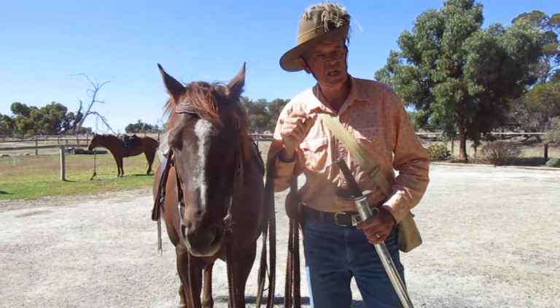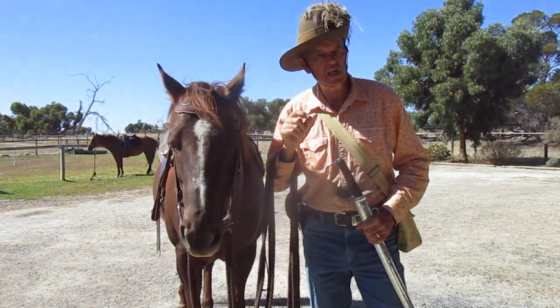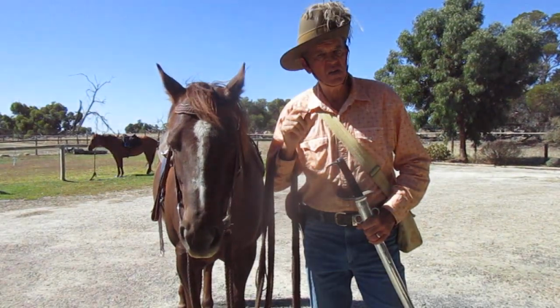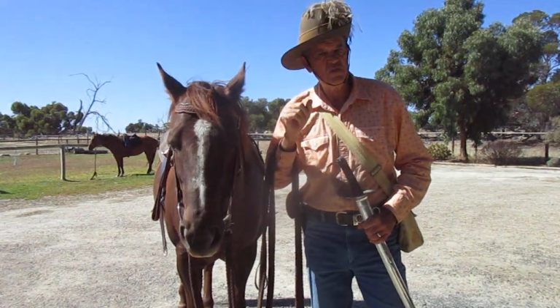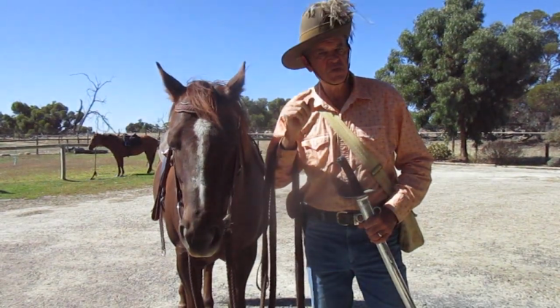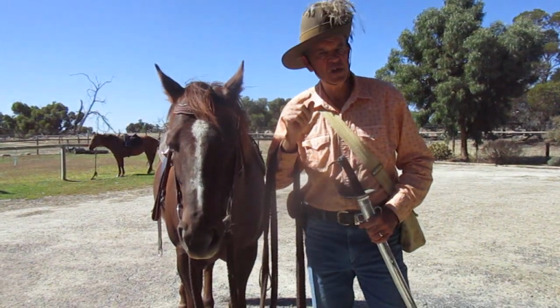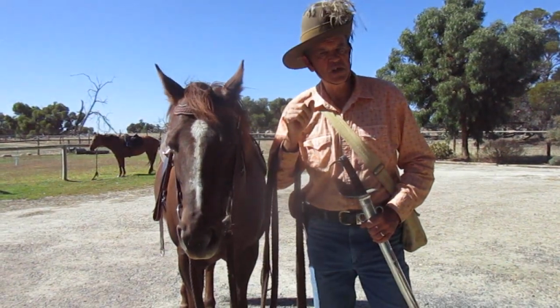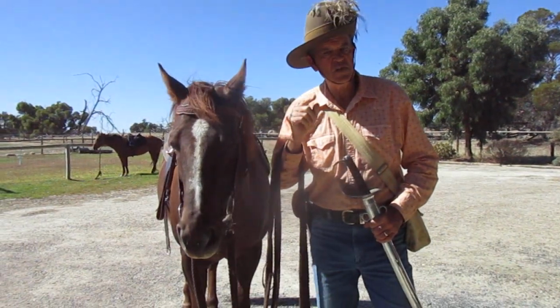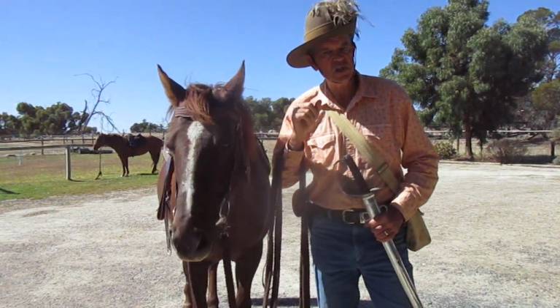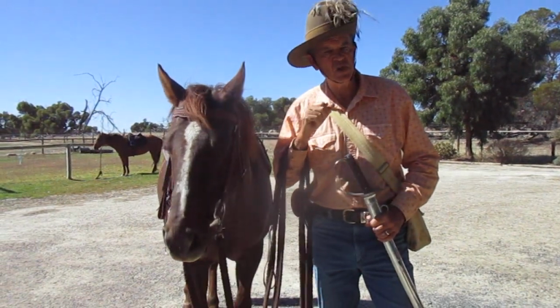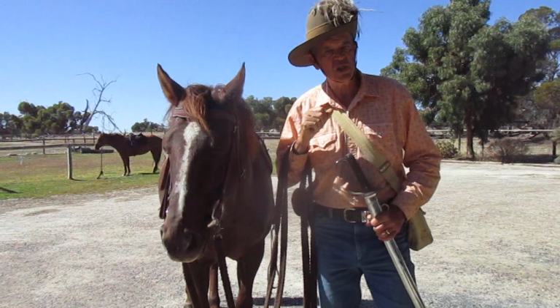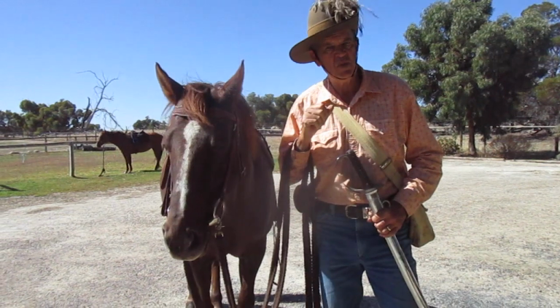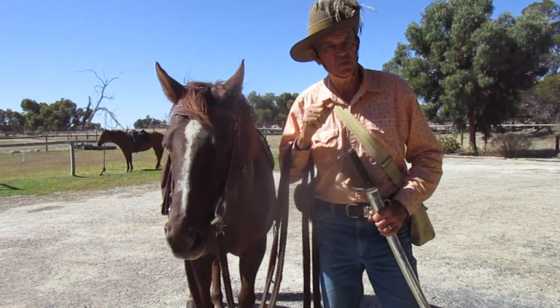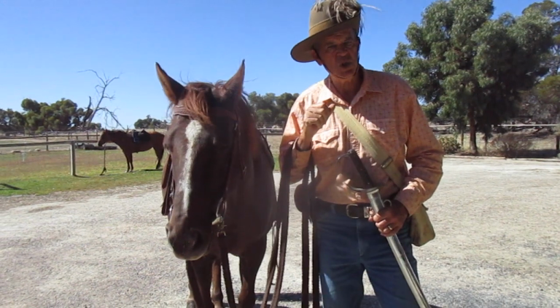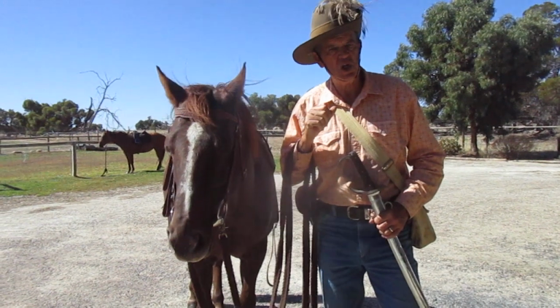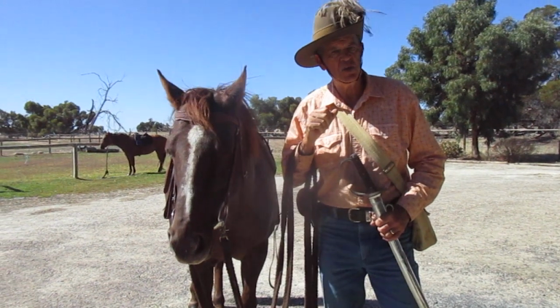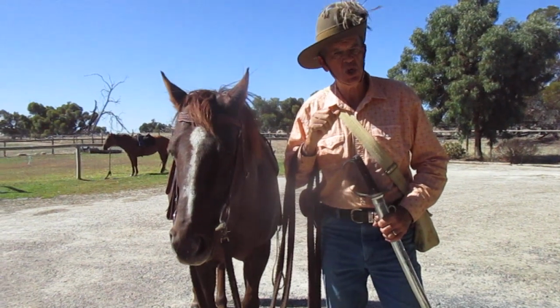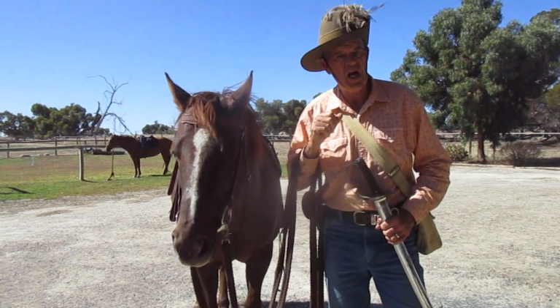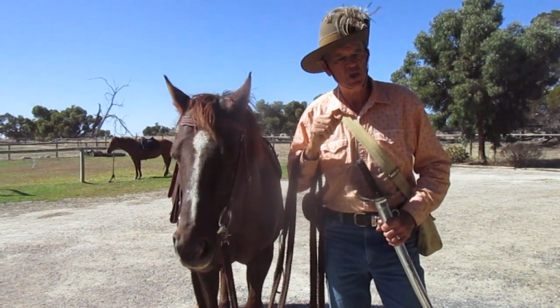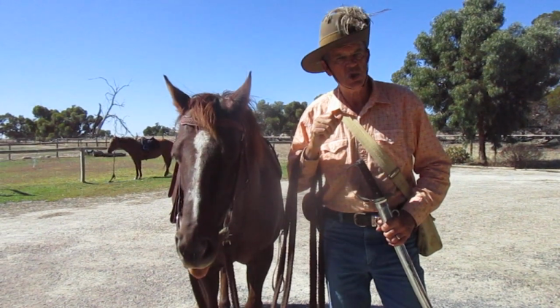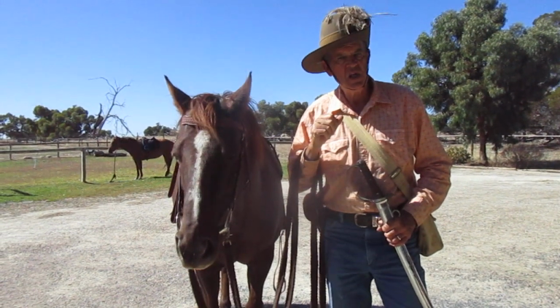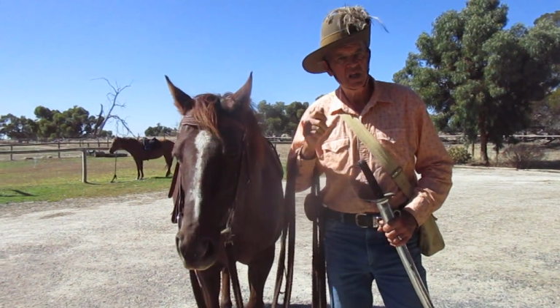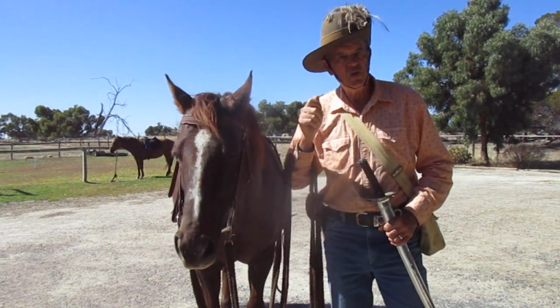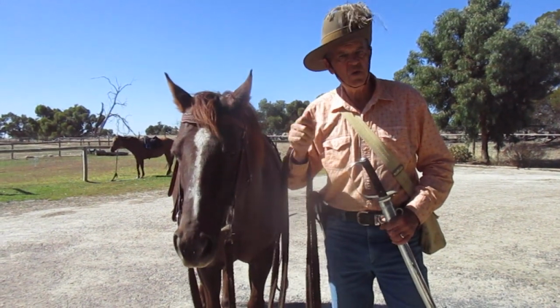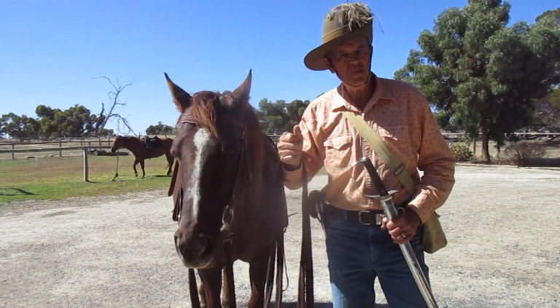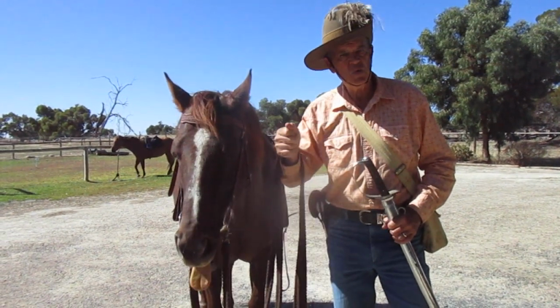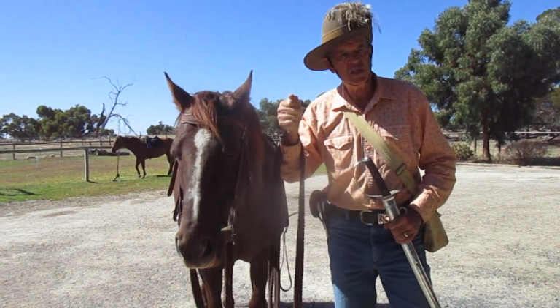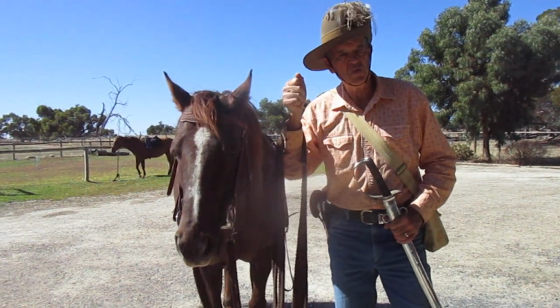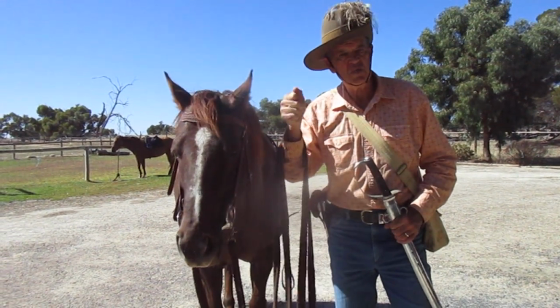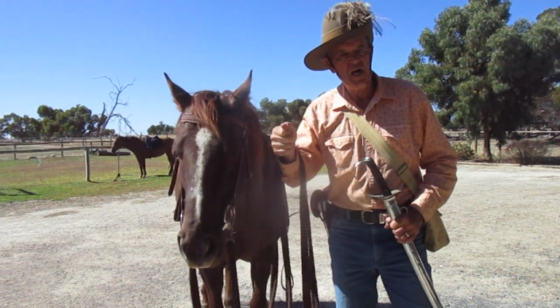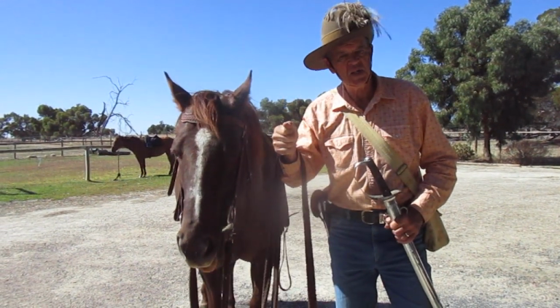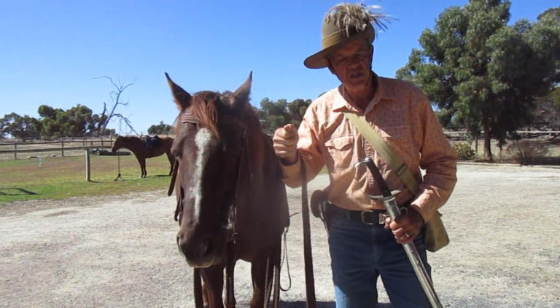The 31st of October, the Beersheba charge, if you remember, was done with bayonets.